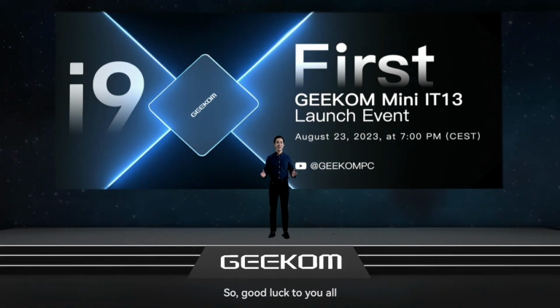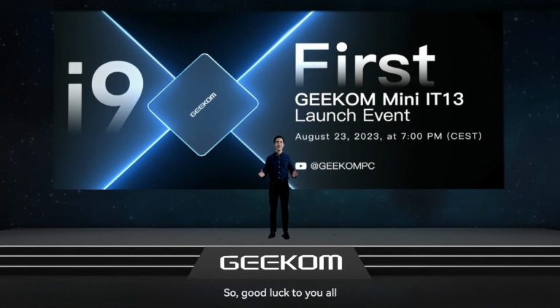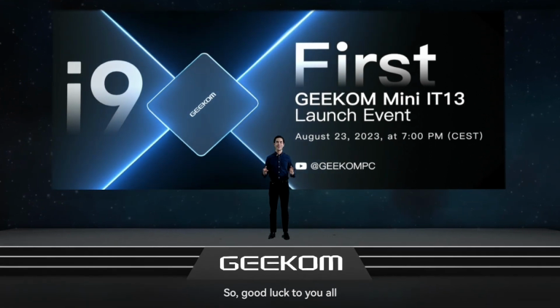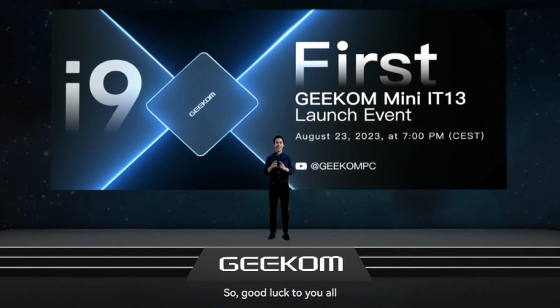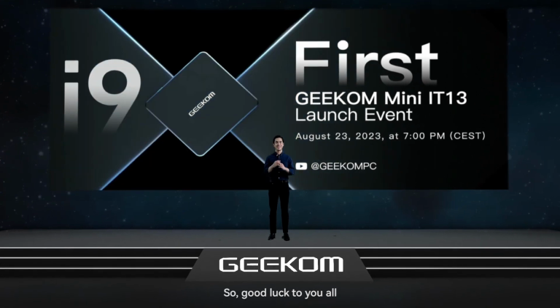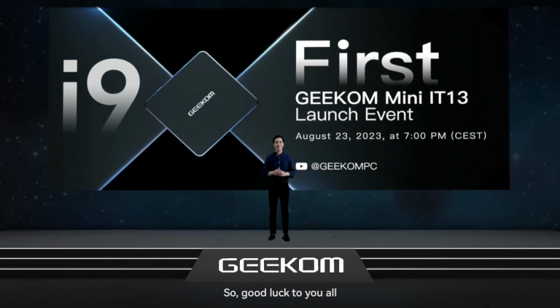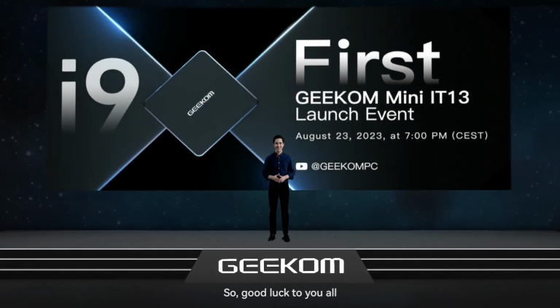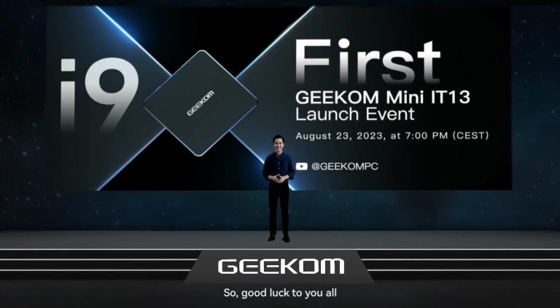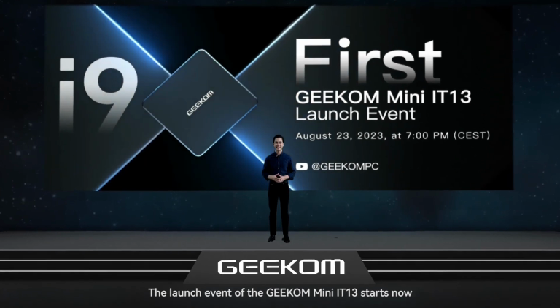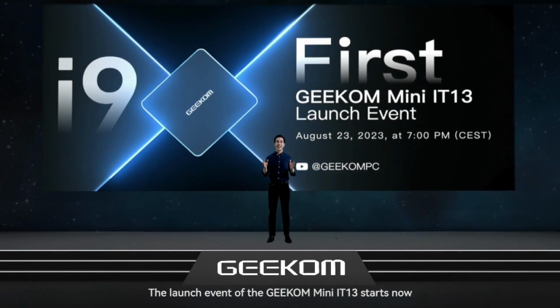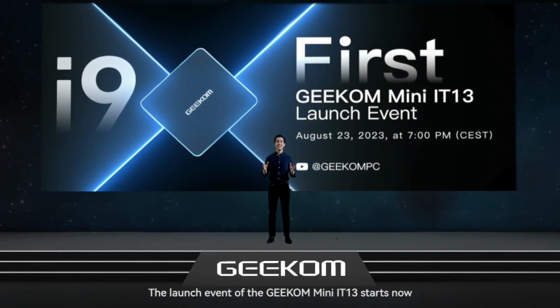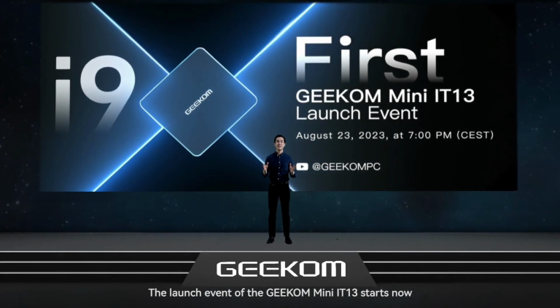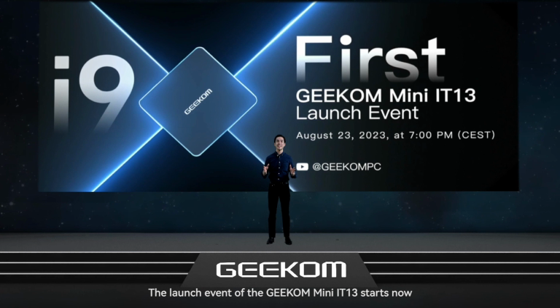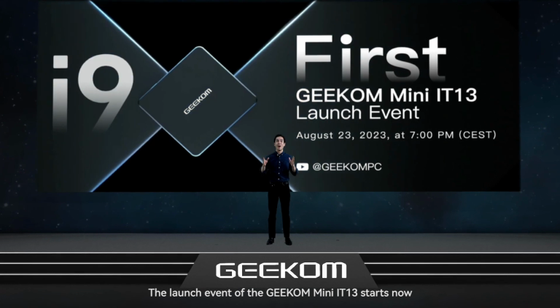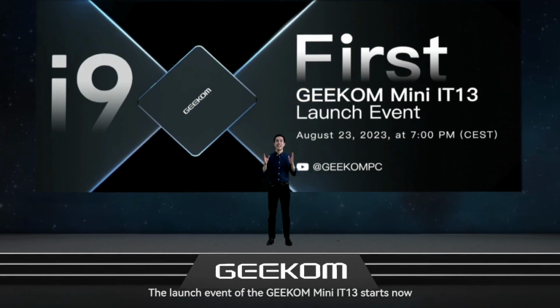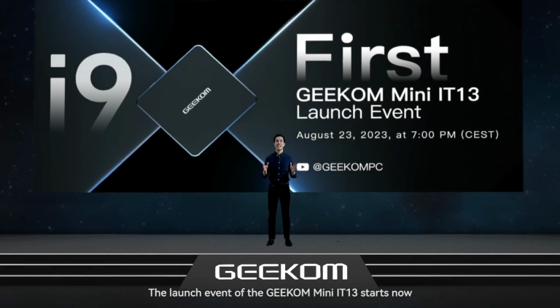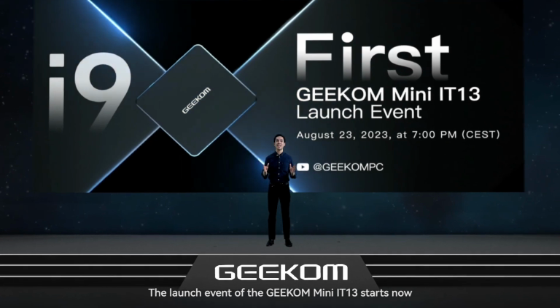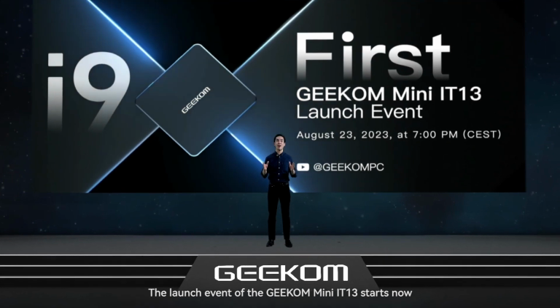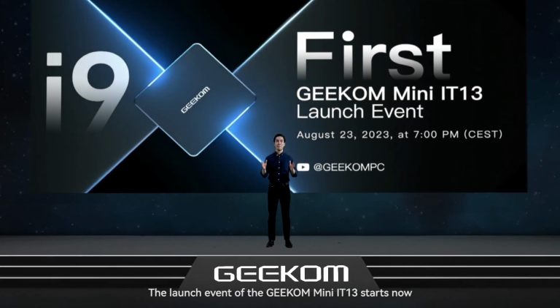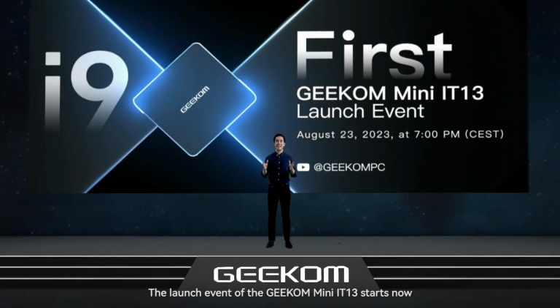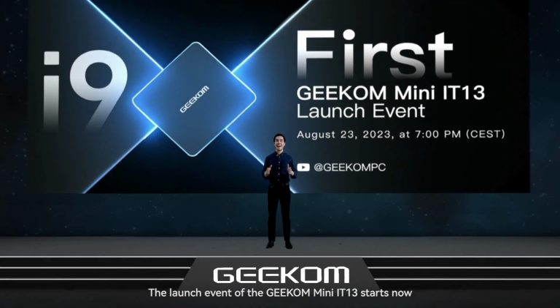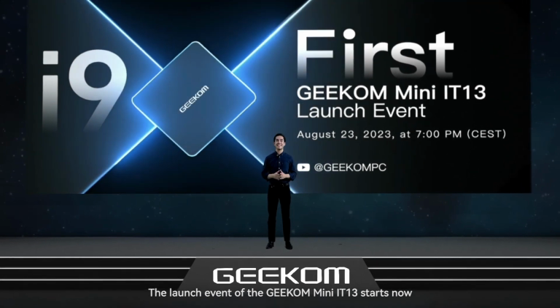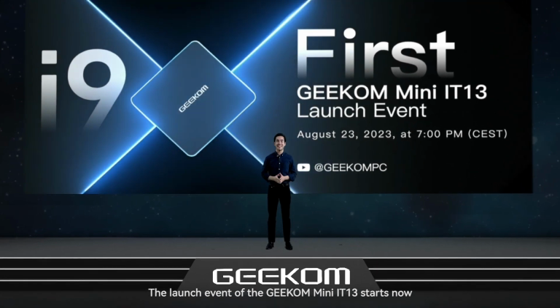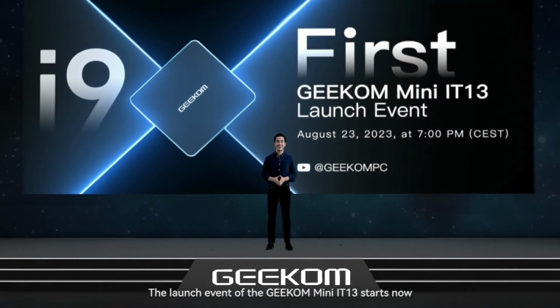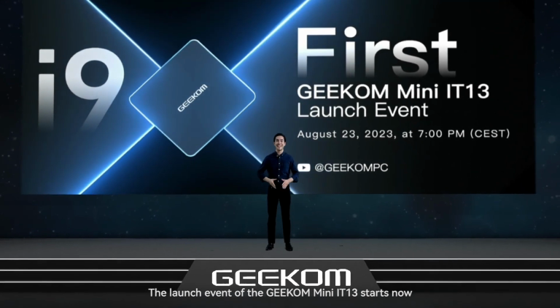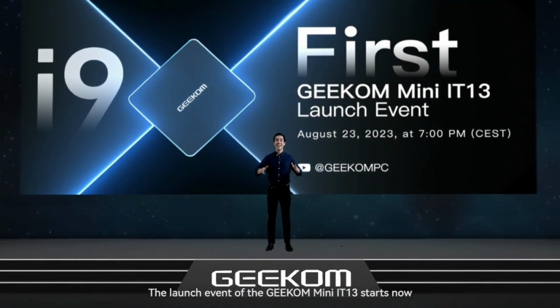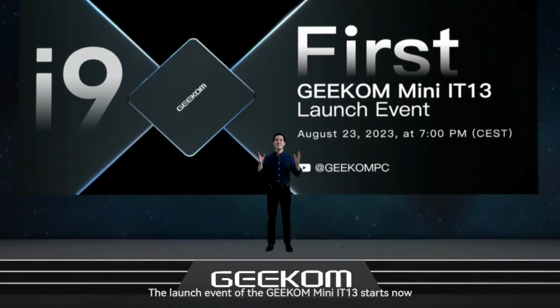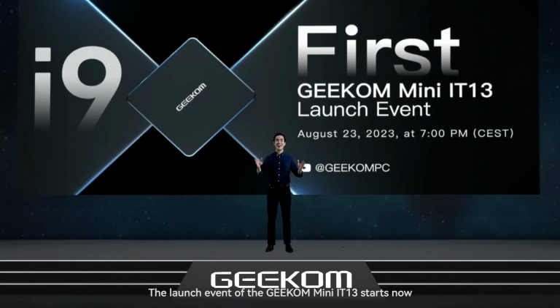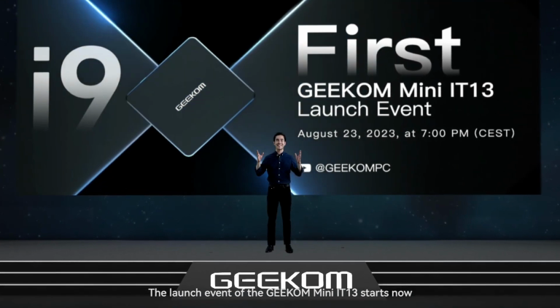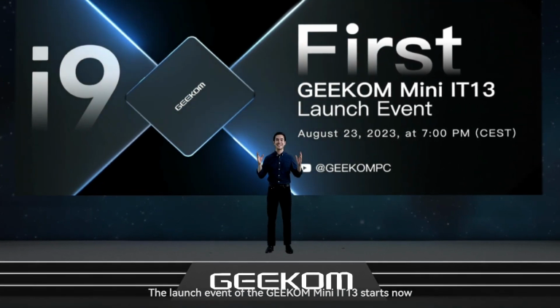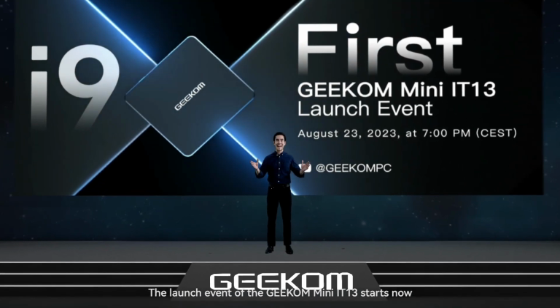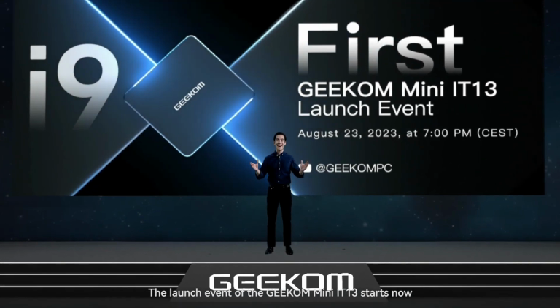So good luck to you all. The launch event of the Geekom Mini IT13 starts now.